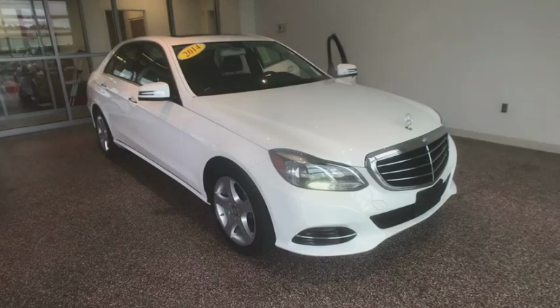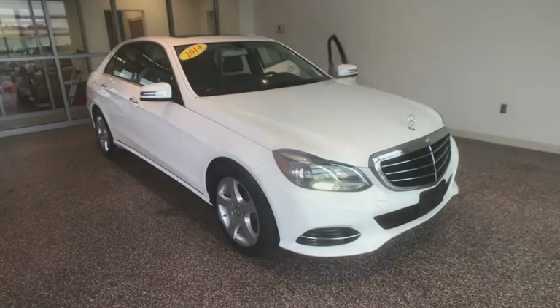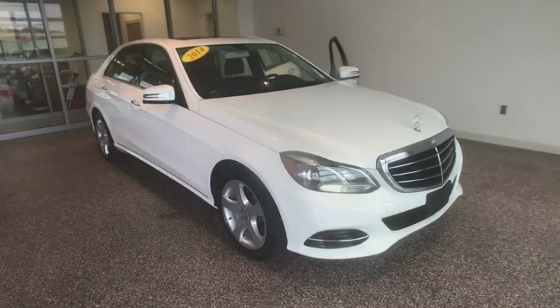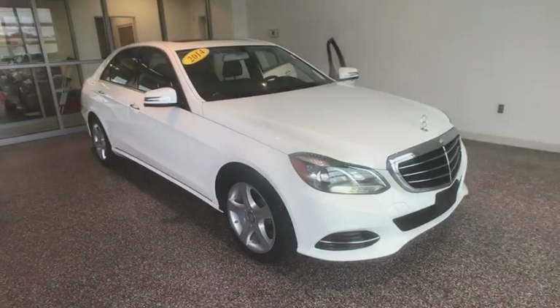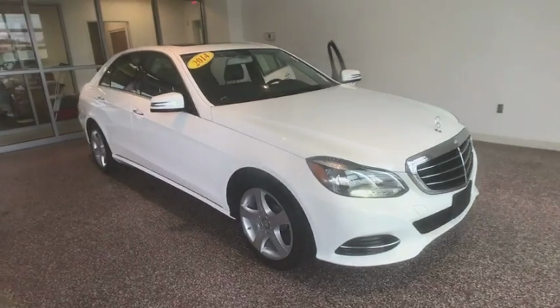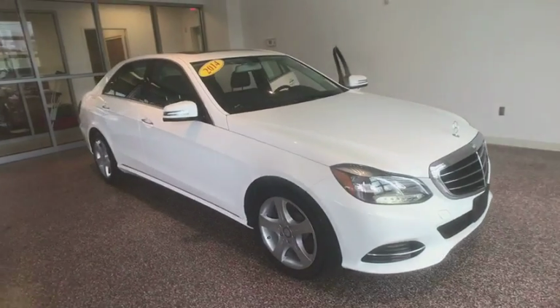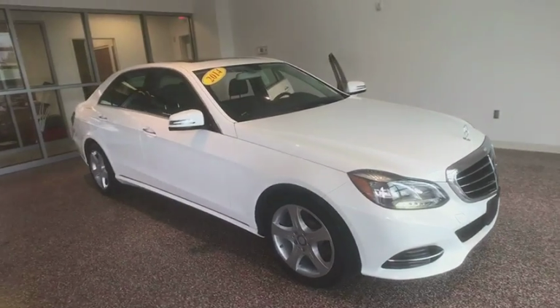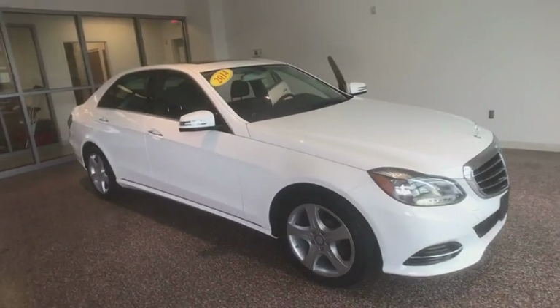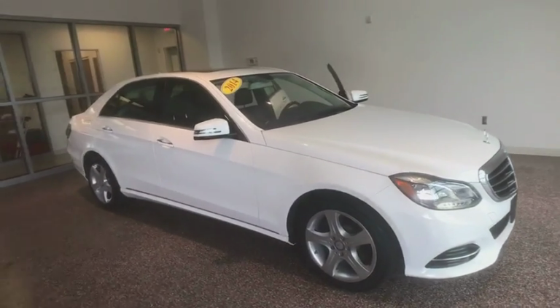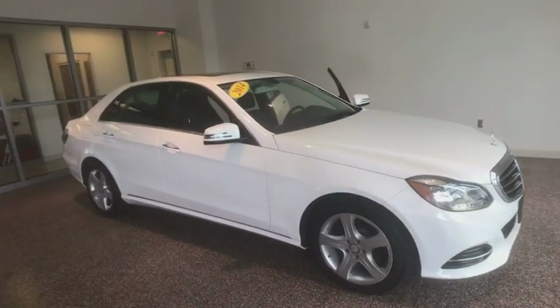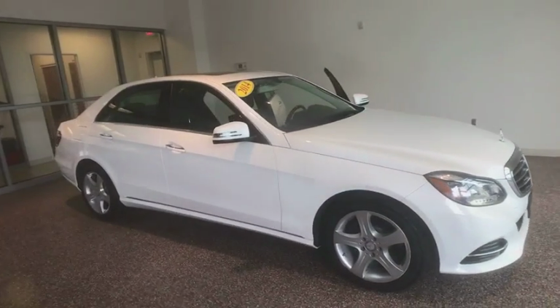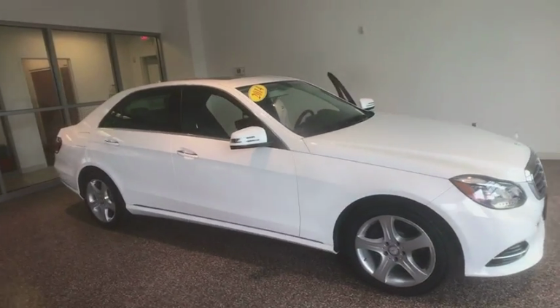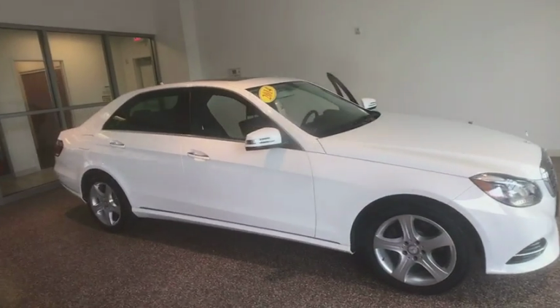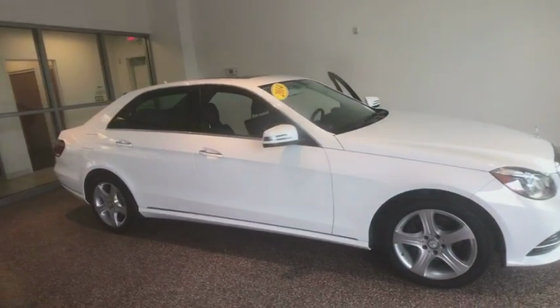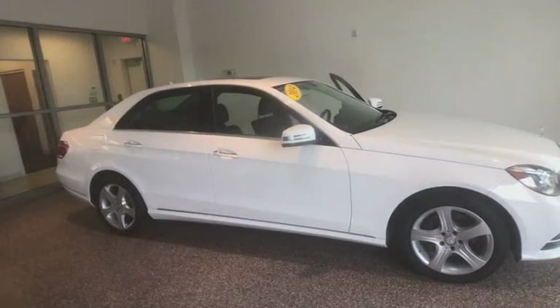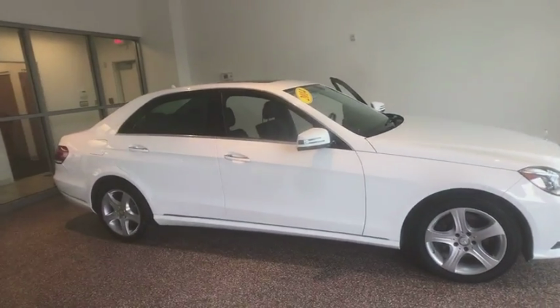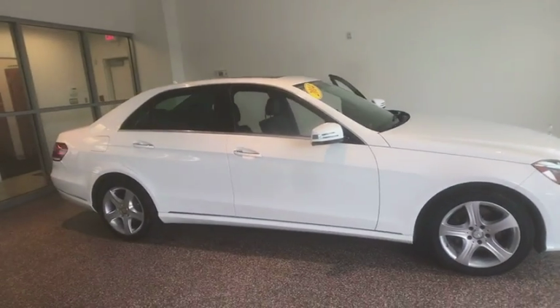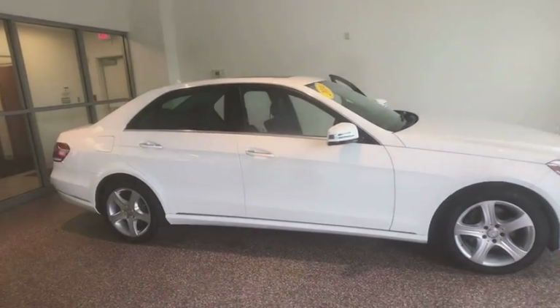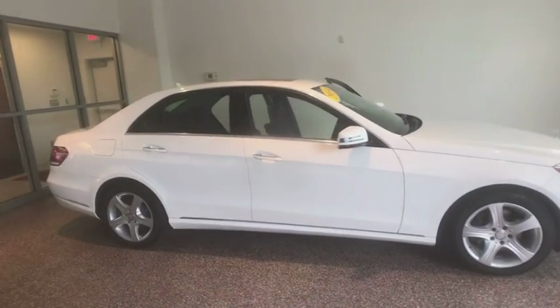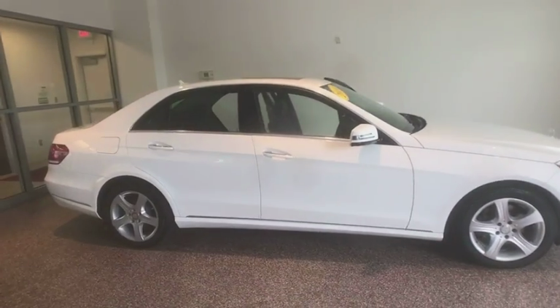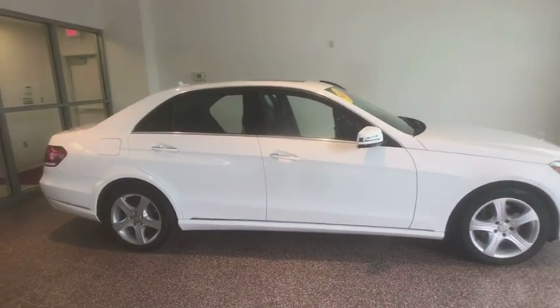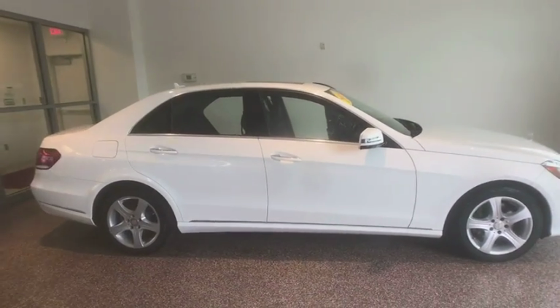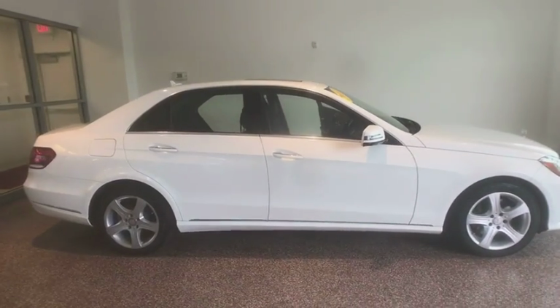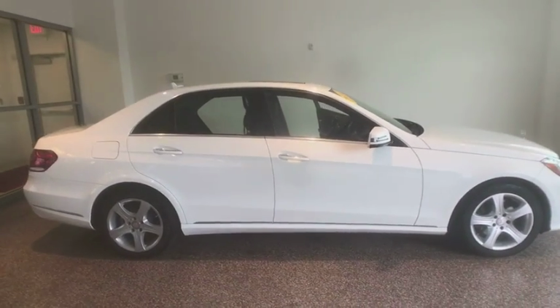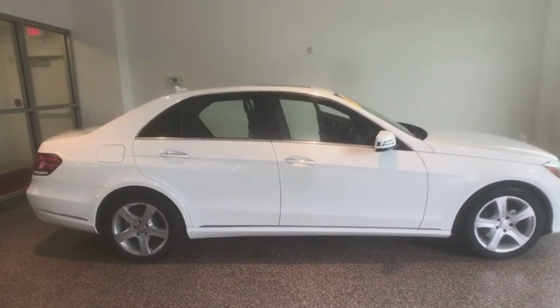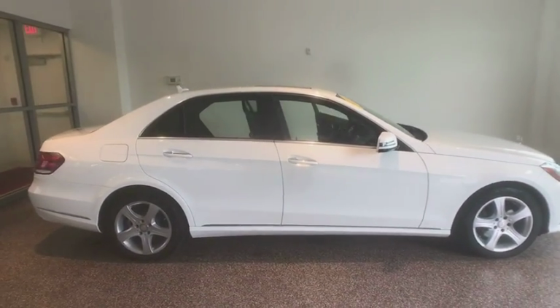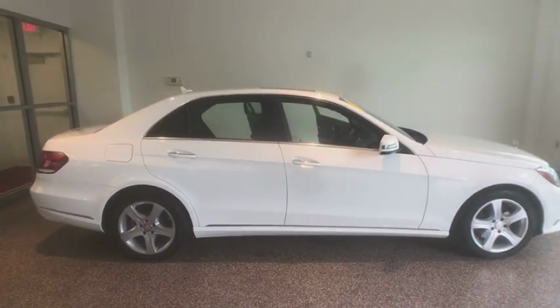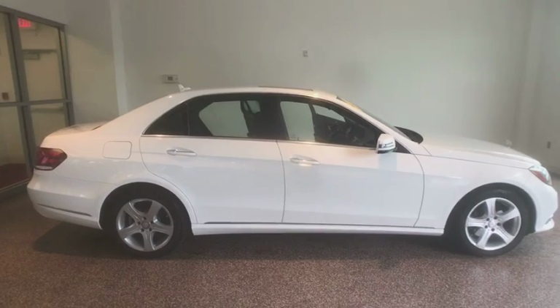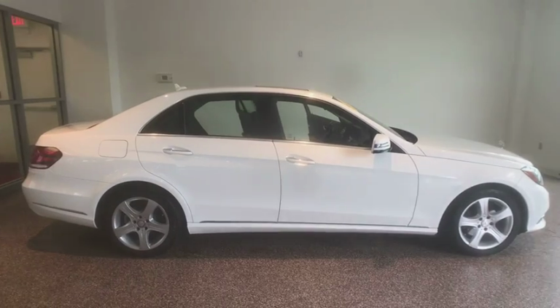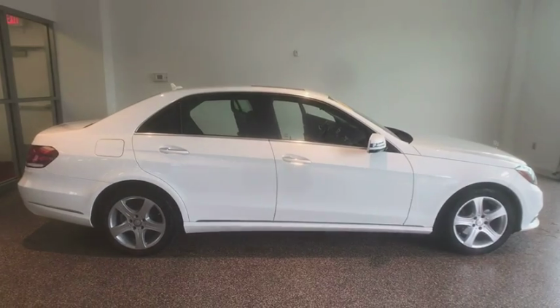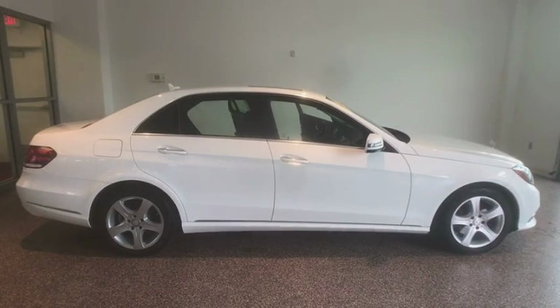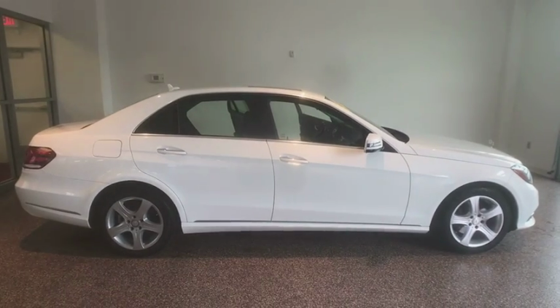The 2014 Mercedes E-Class. Some predict the future. We prefer to build it.